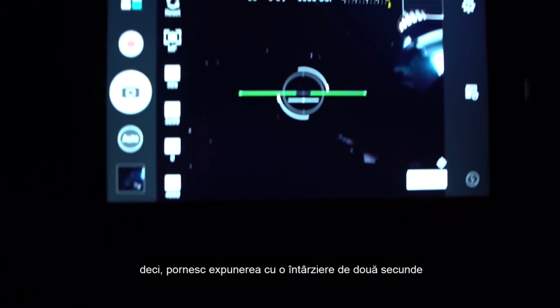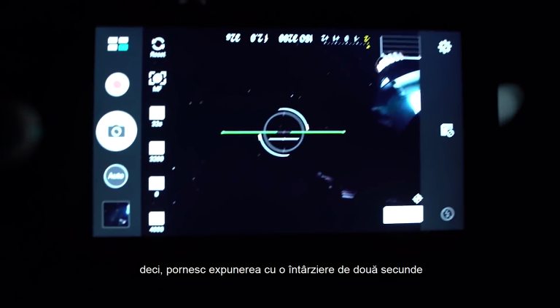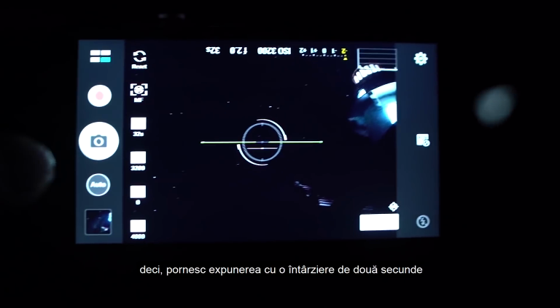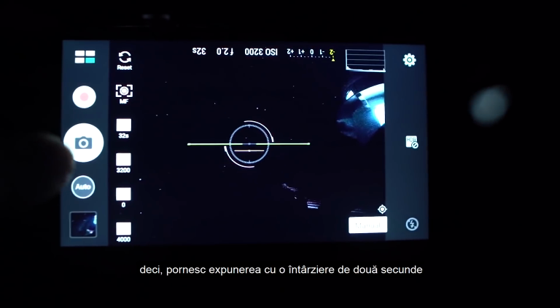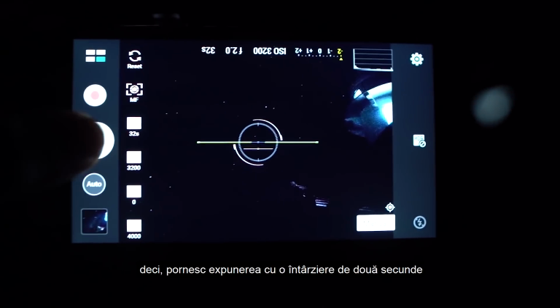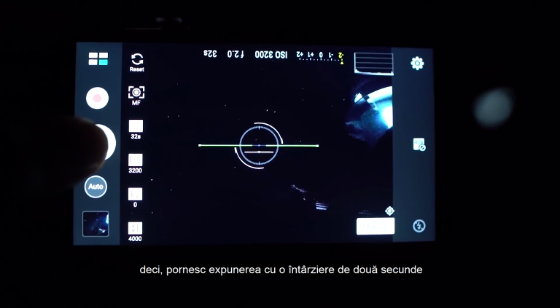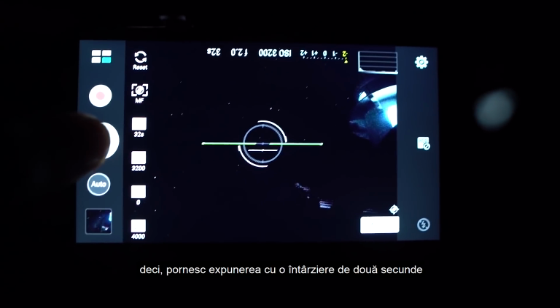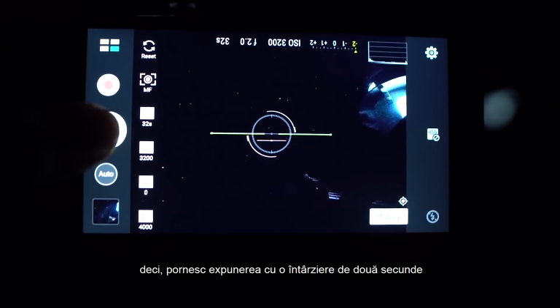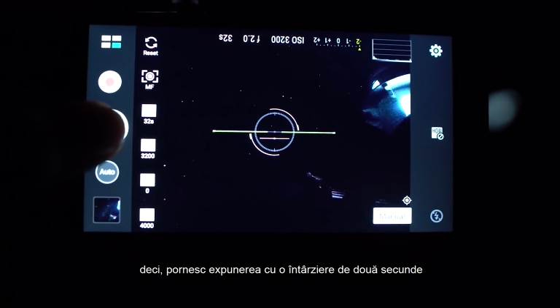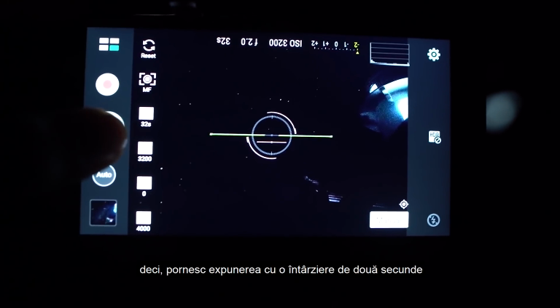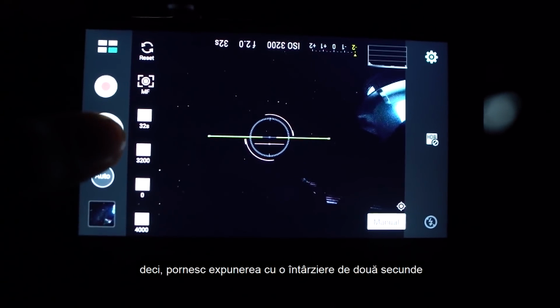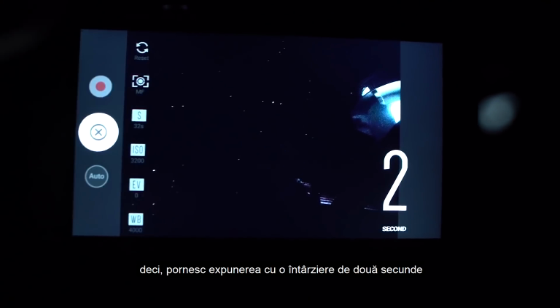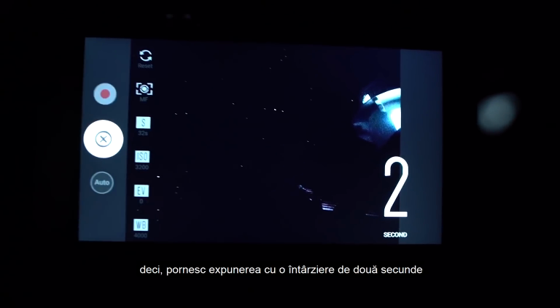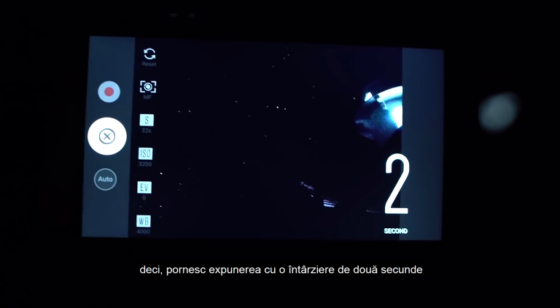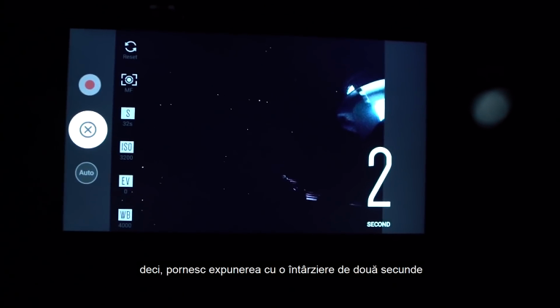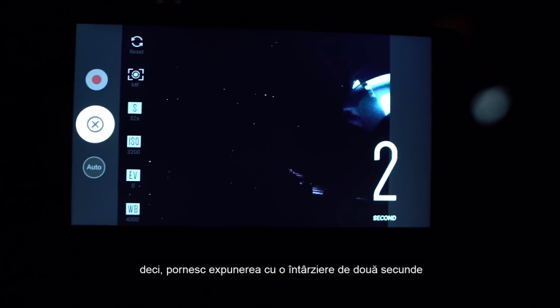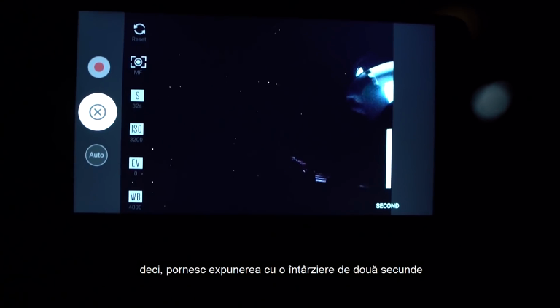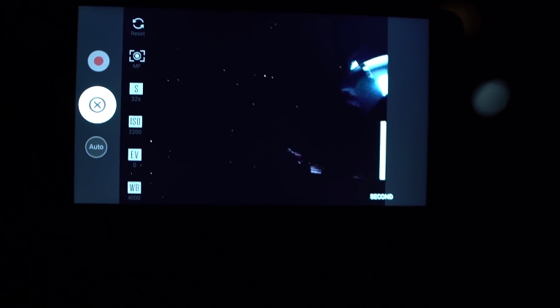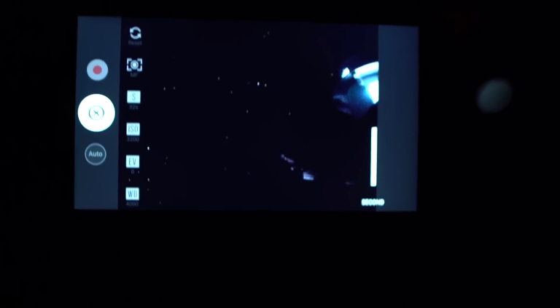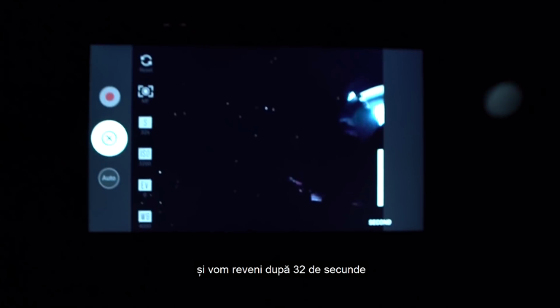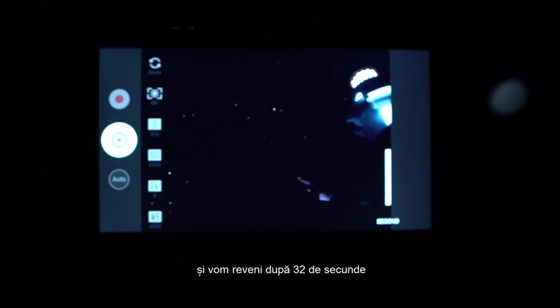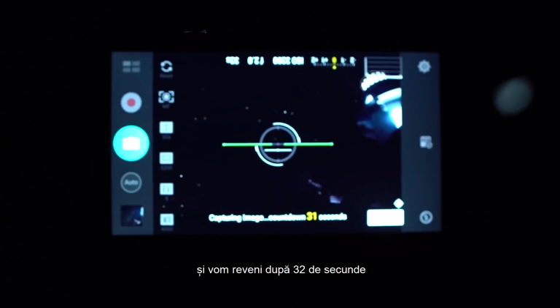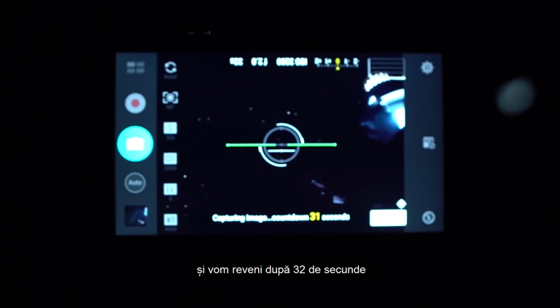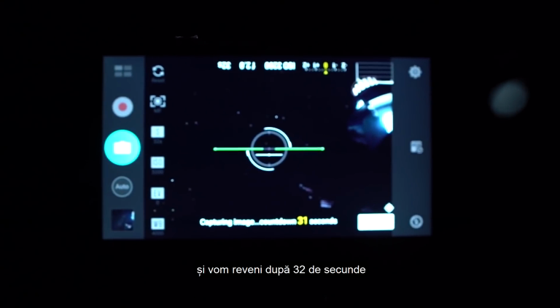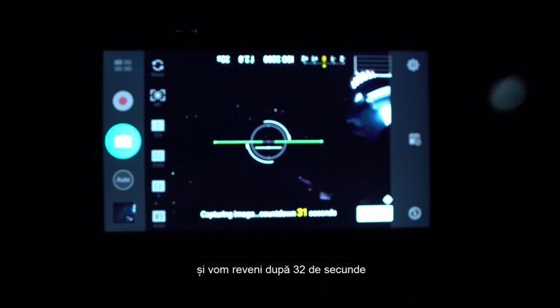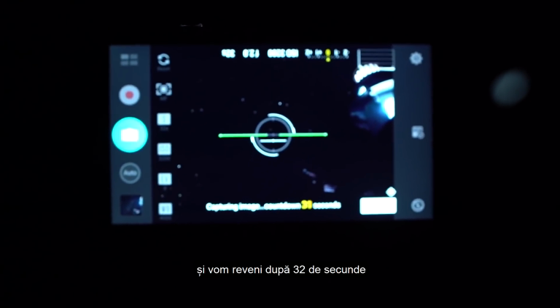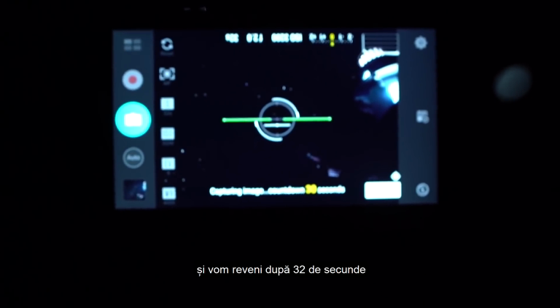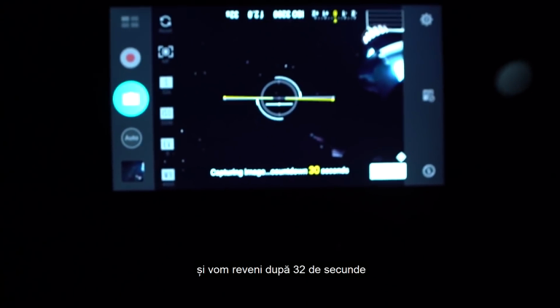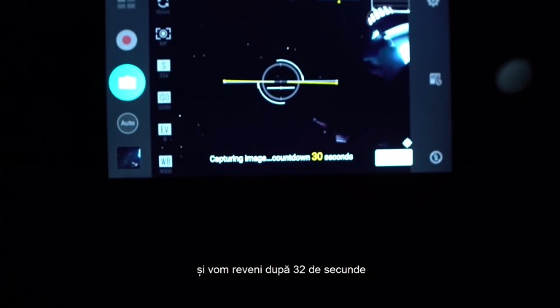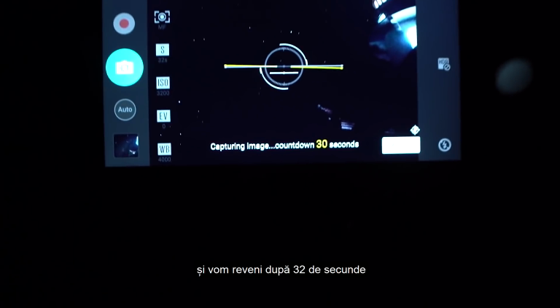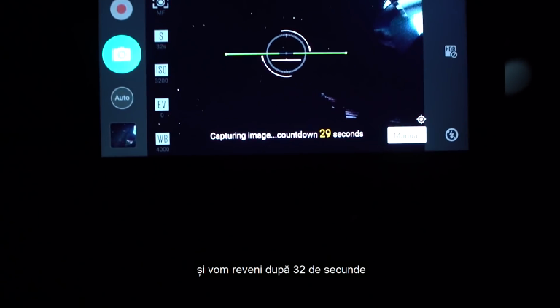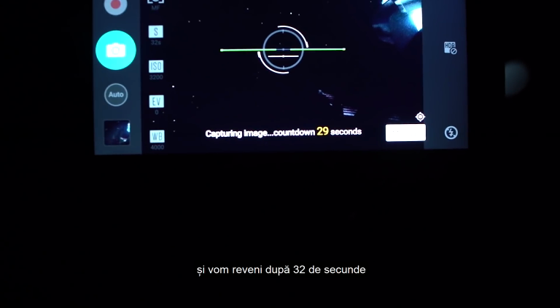So I'll start the exposure on the two-second timer, and I'll see you after 32 seconds.